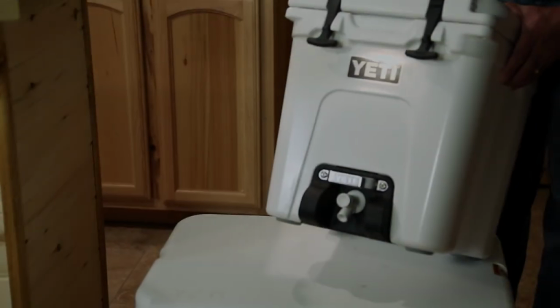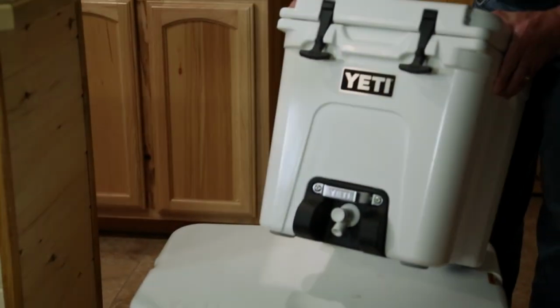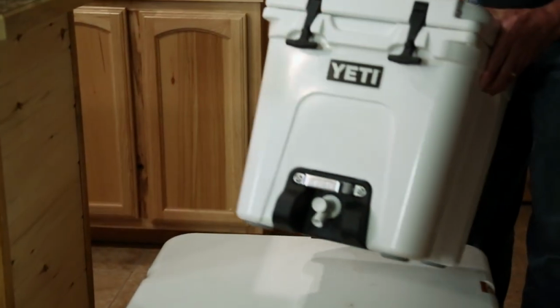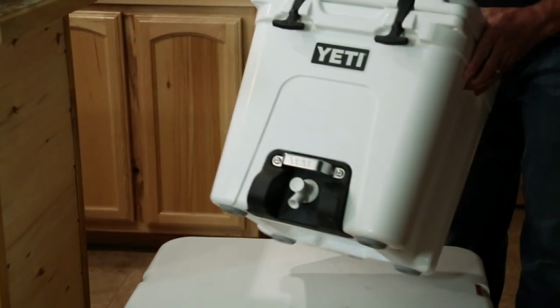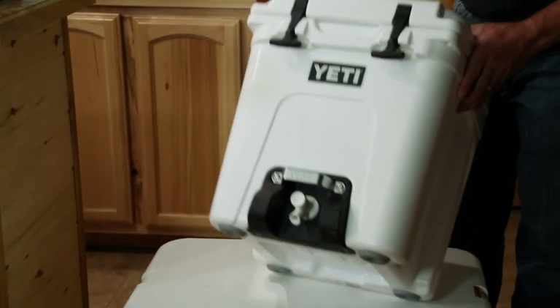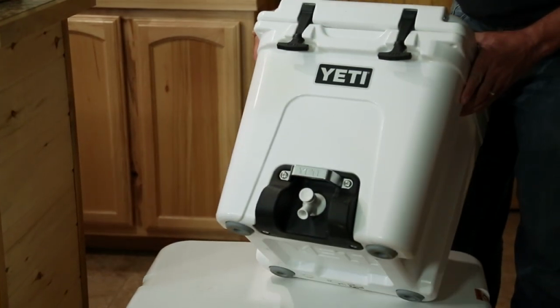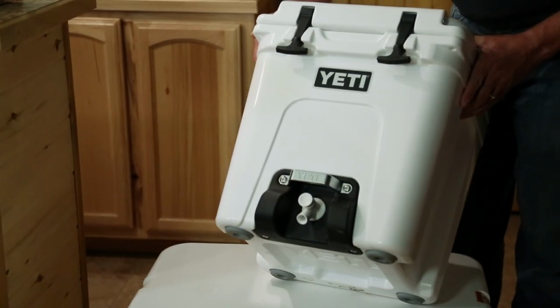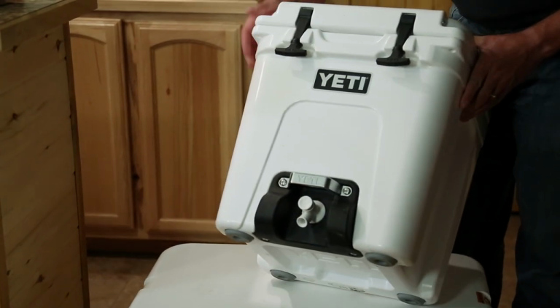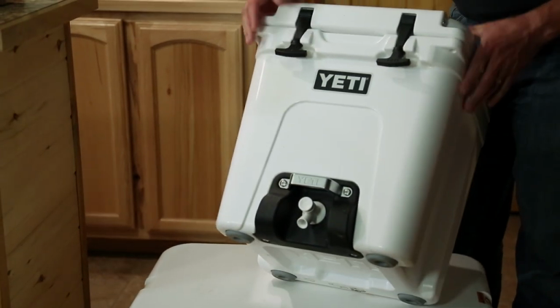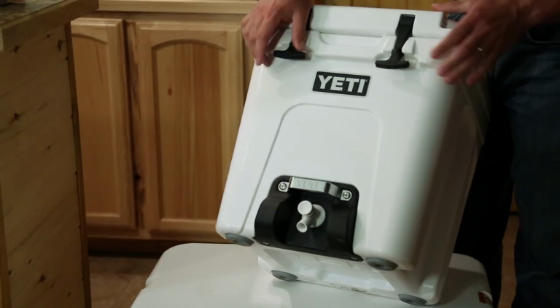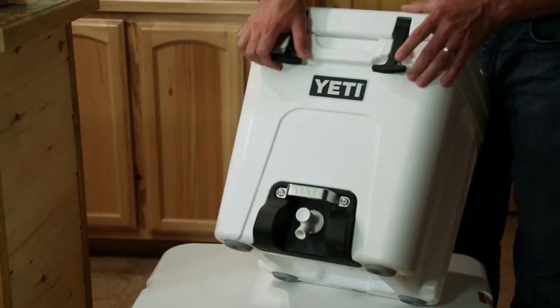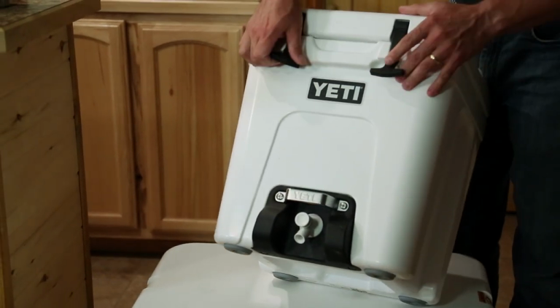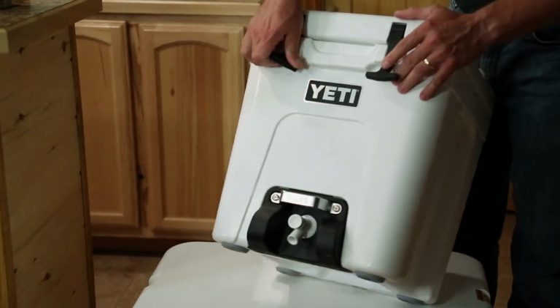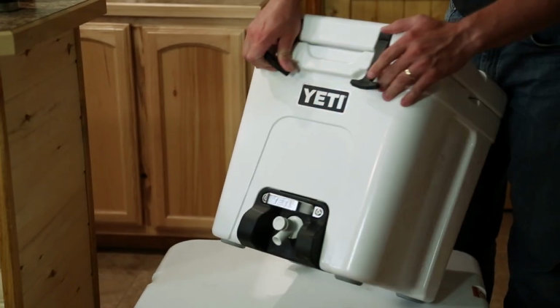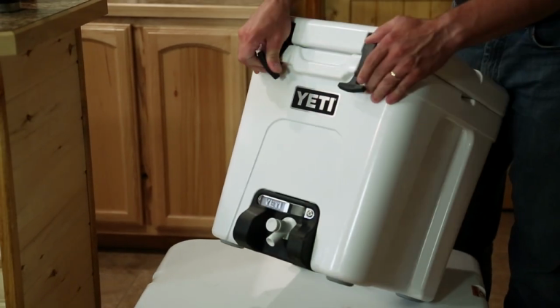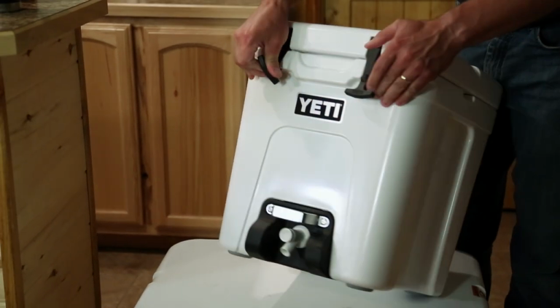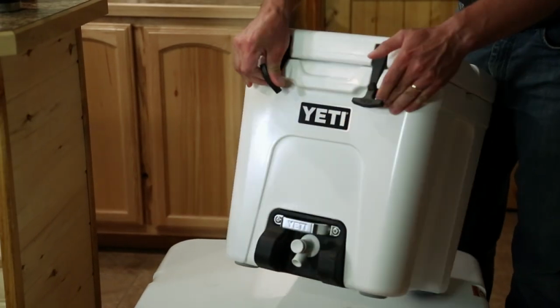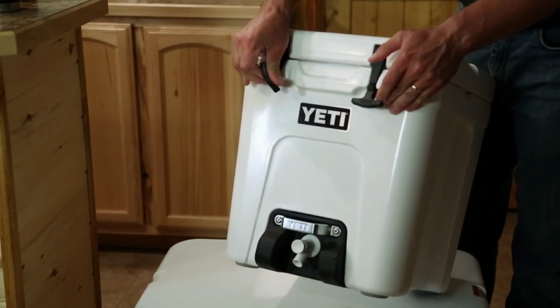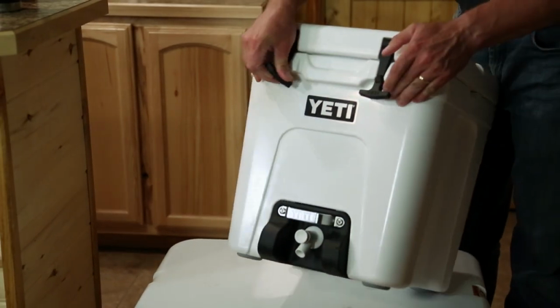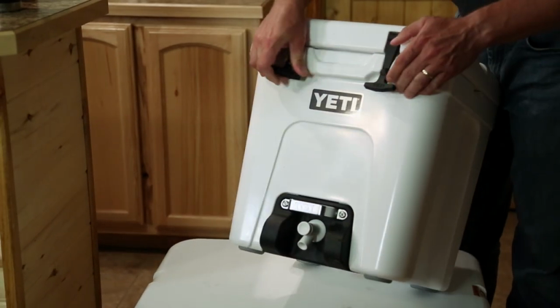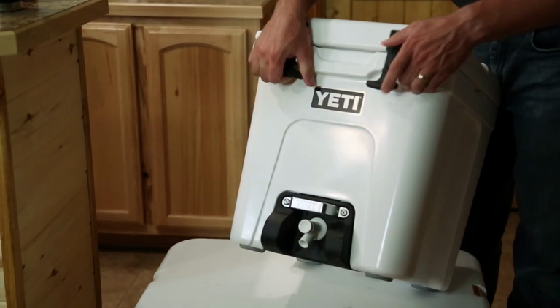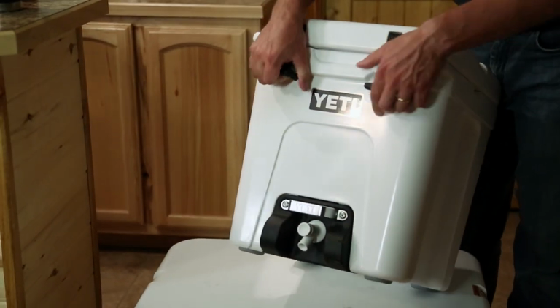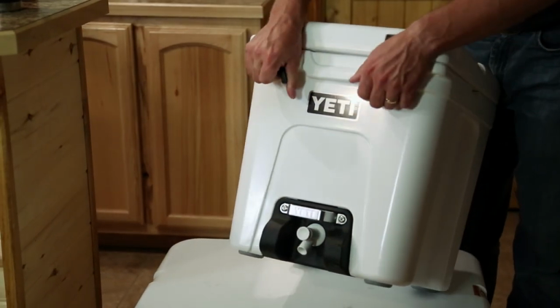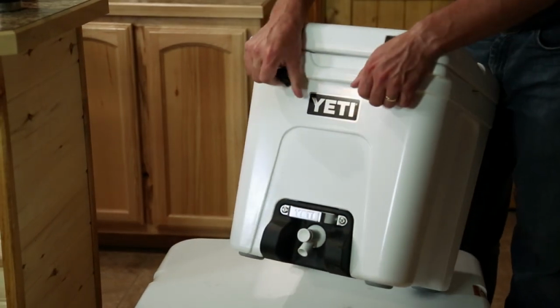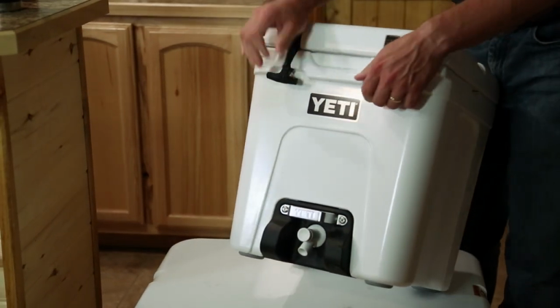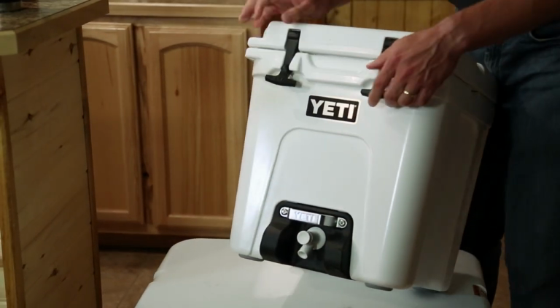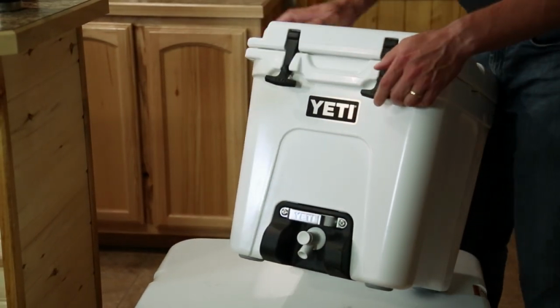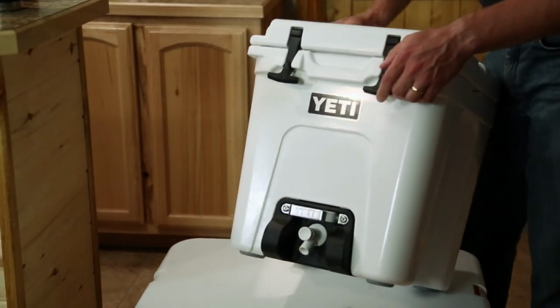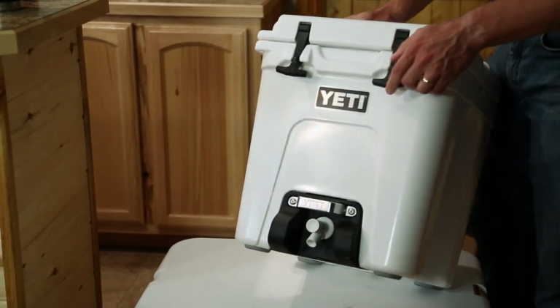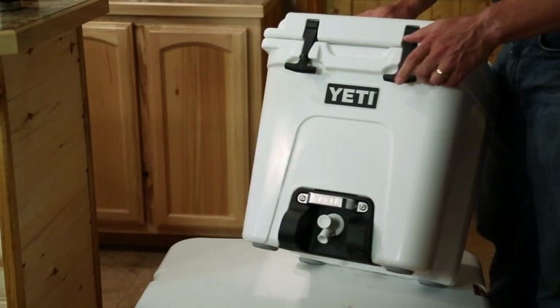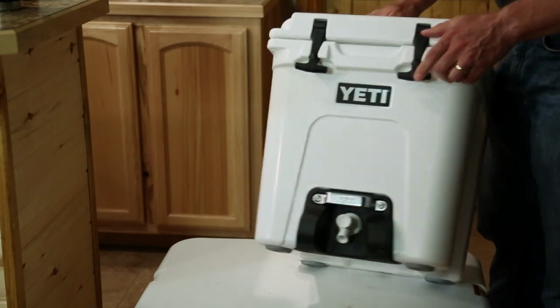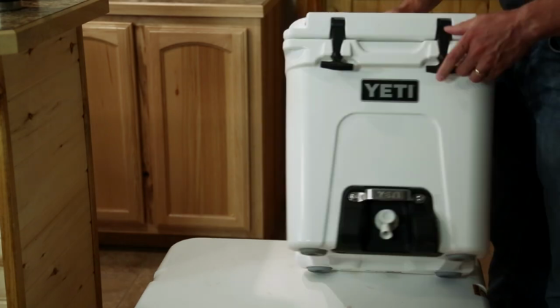The Yeti Silo. This is new from Yeti. It's basically a cooler drink container.